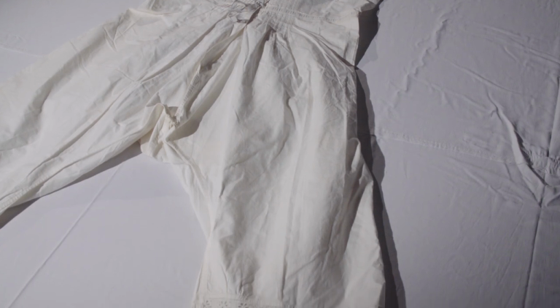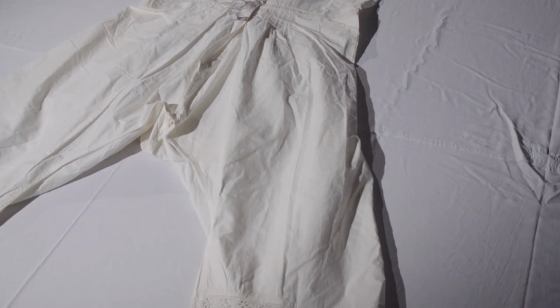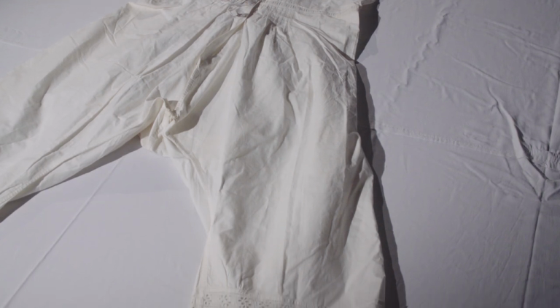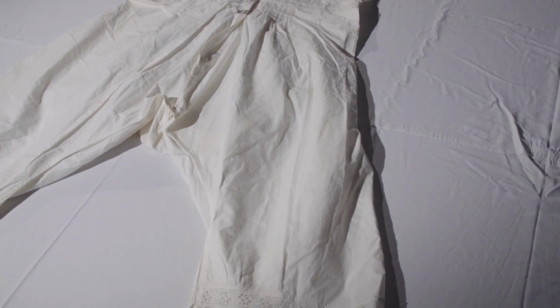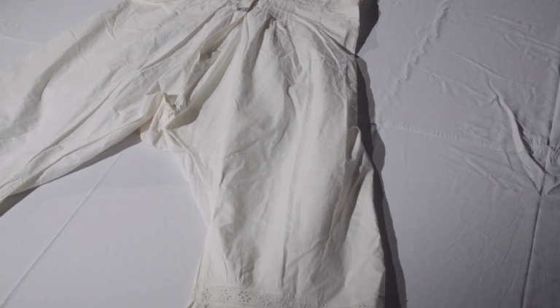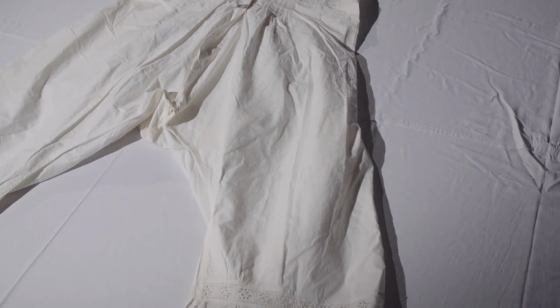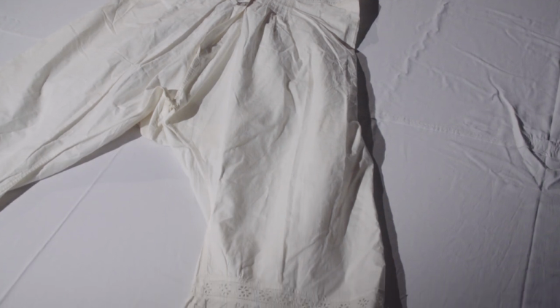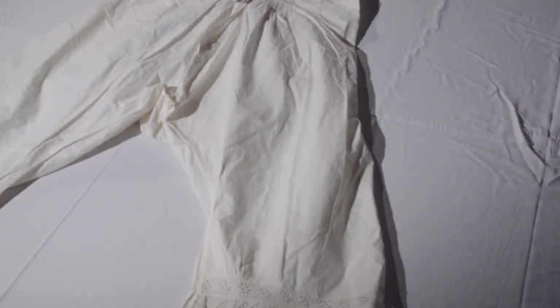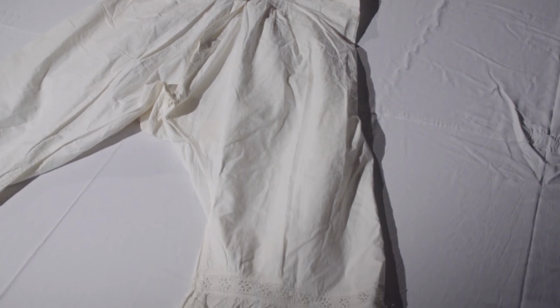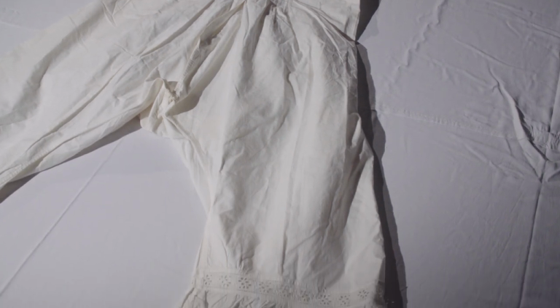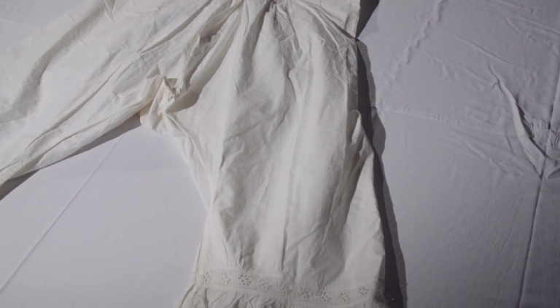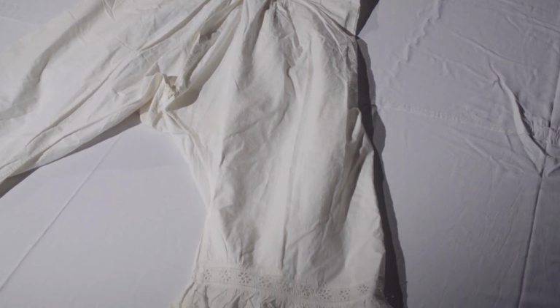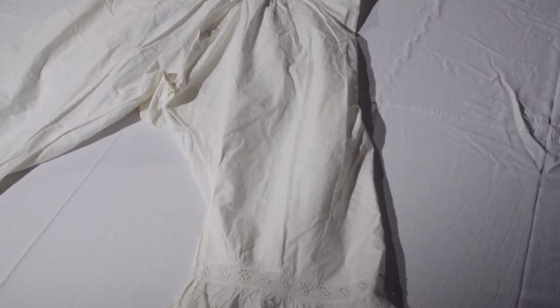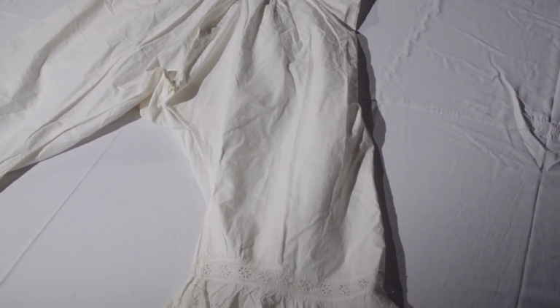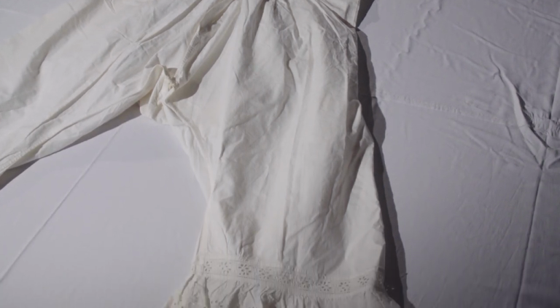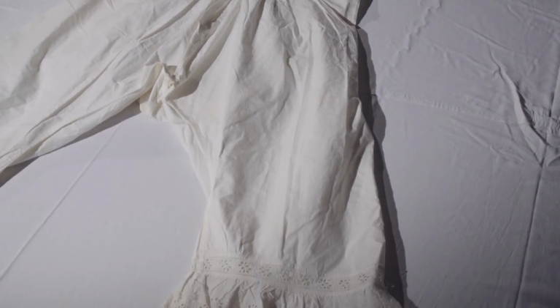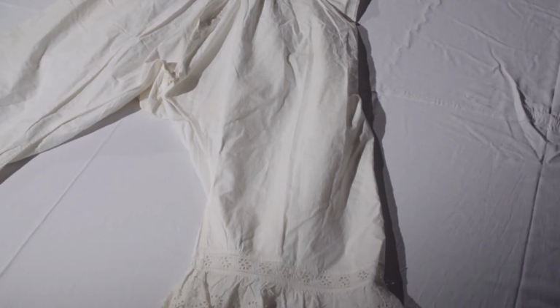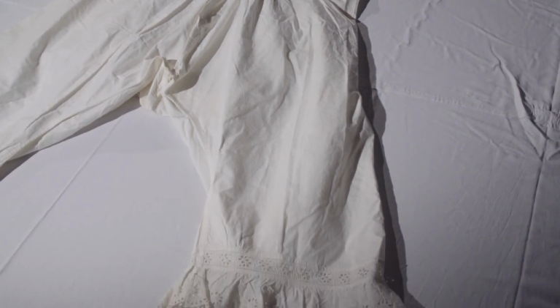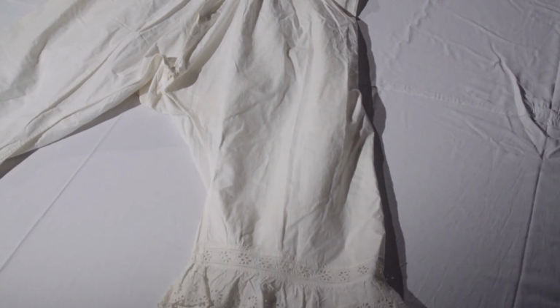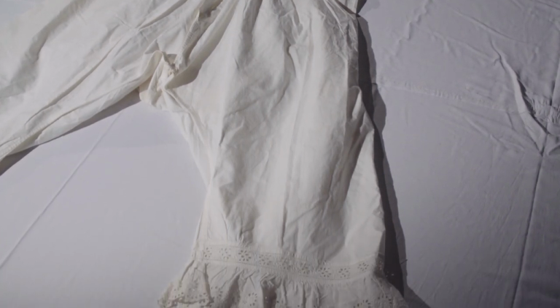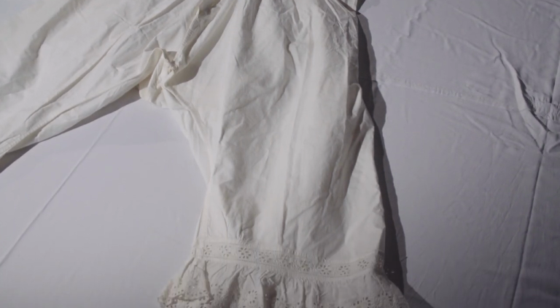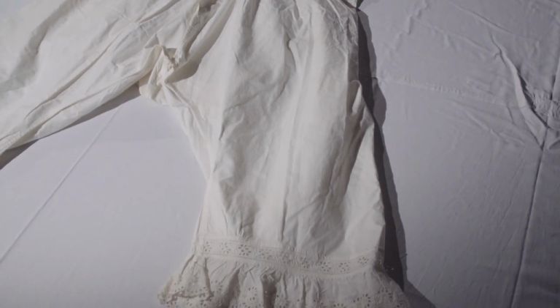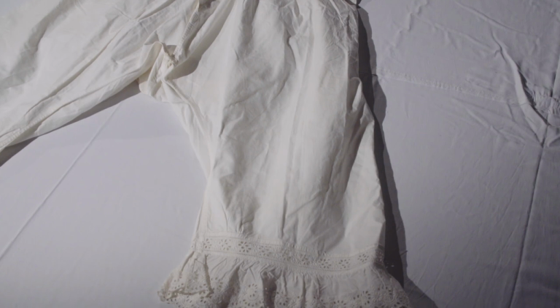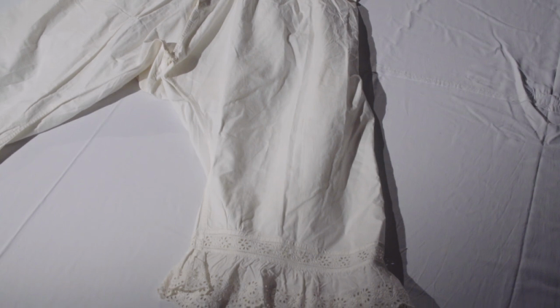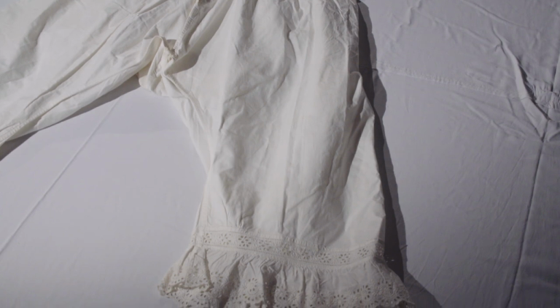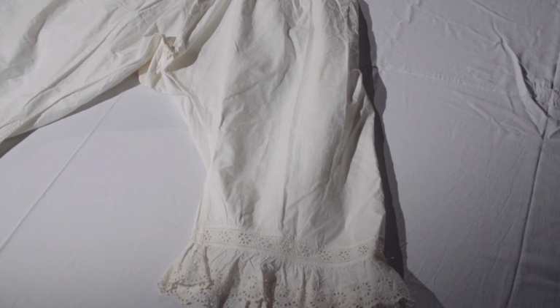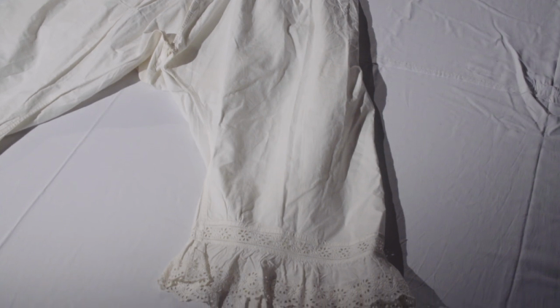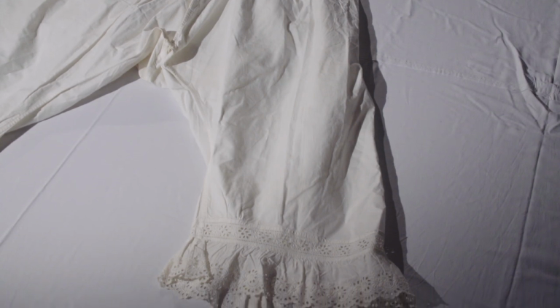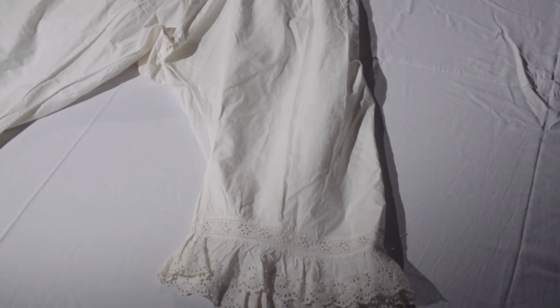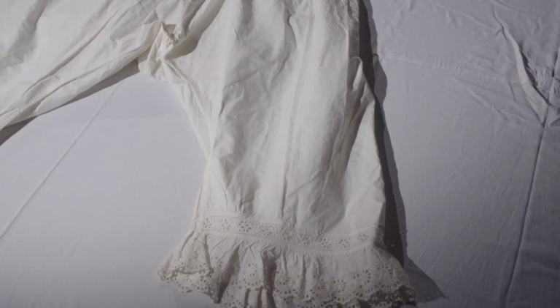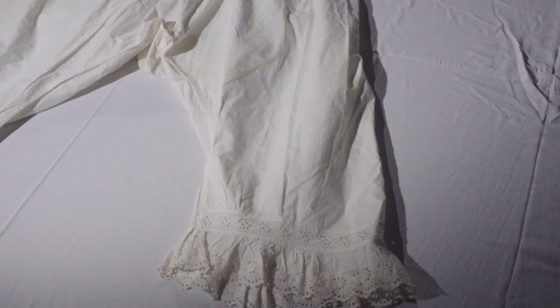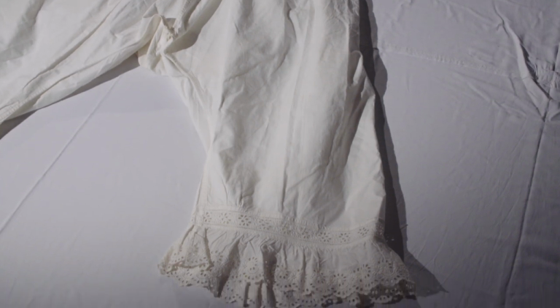Corsets would still have been worn over the top but the shape has slightly extended to include more of the hips.